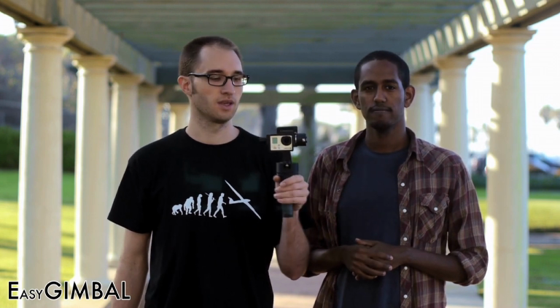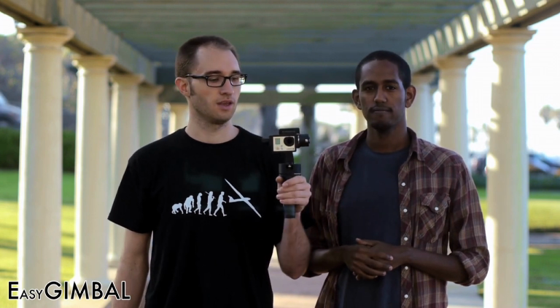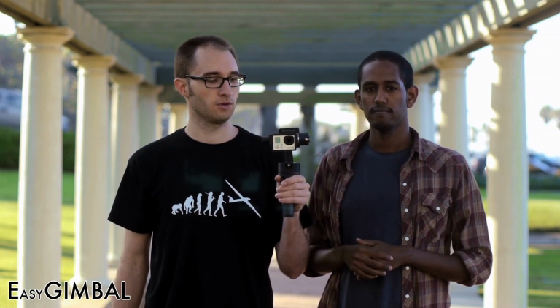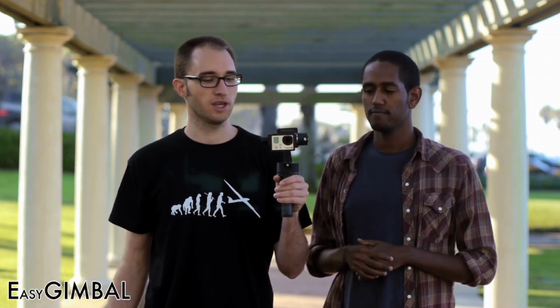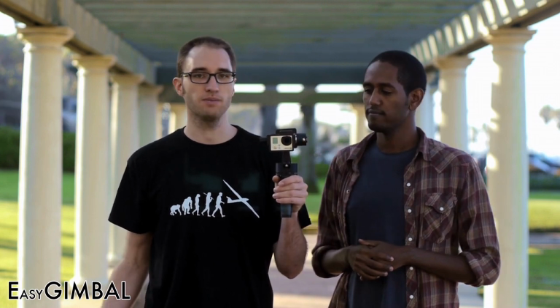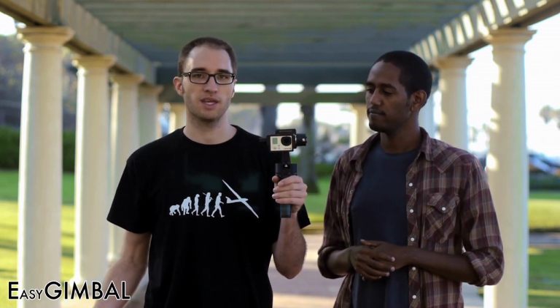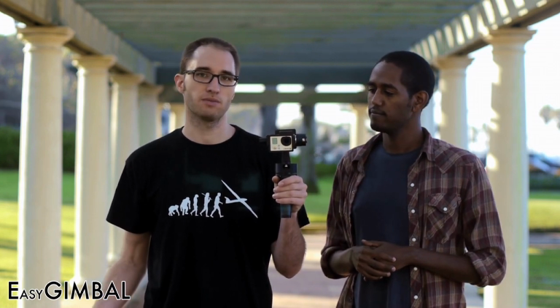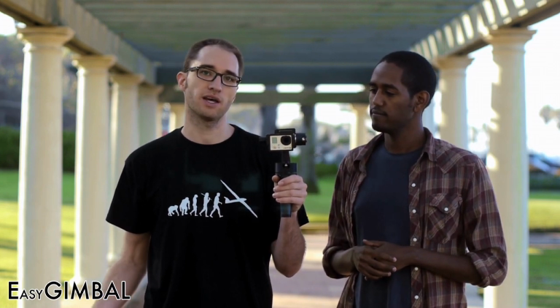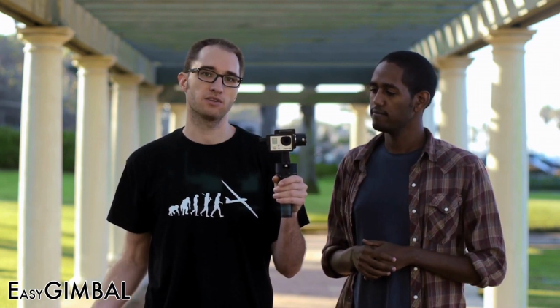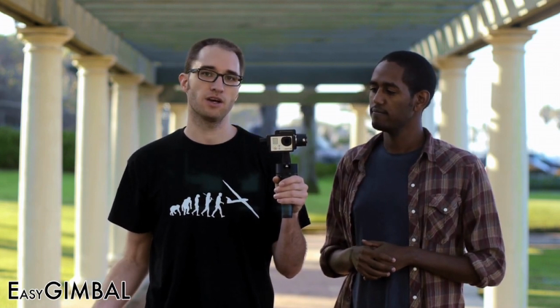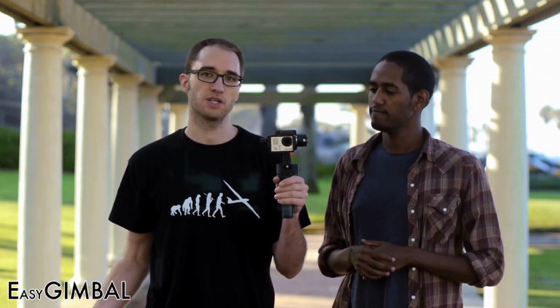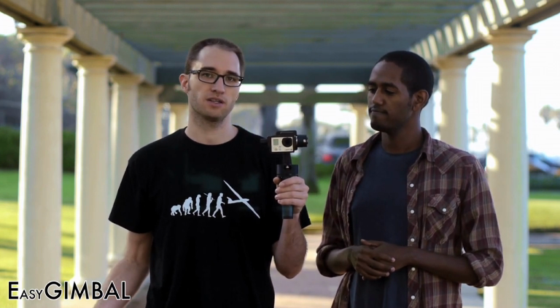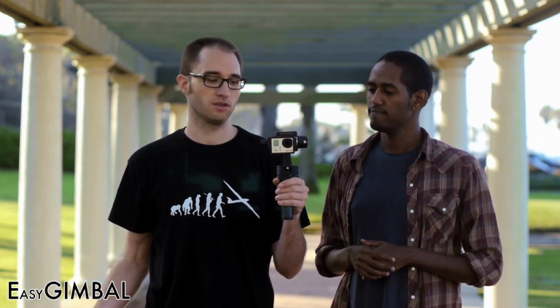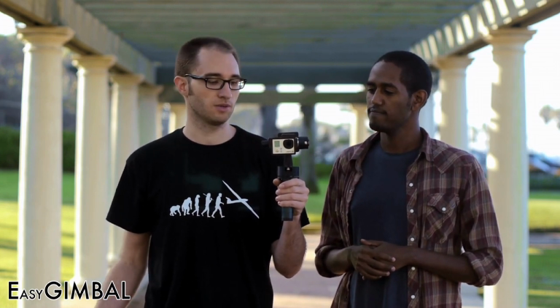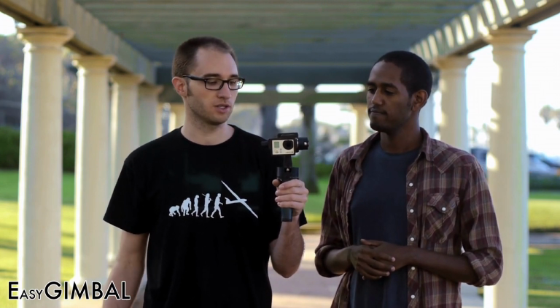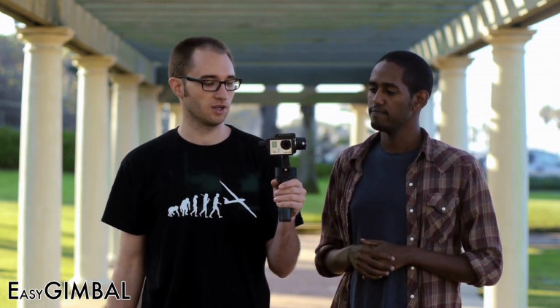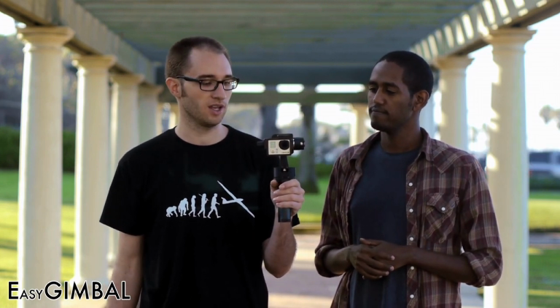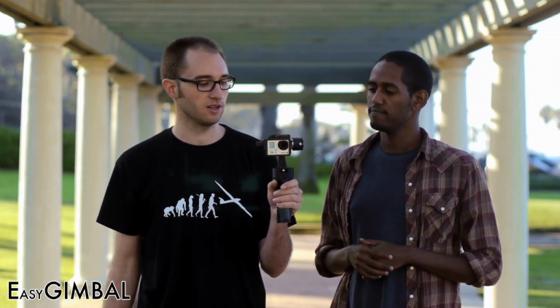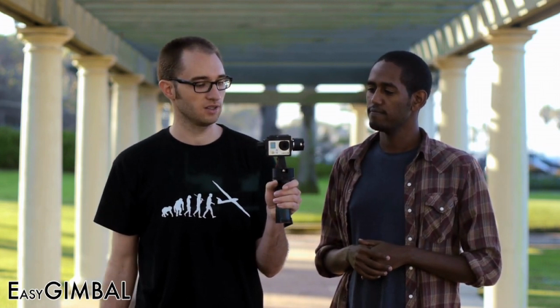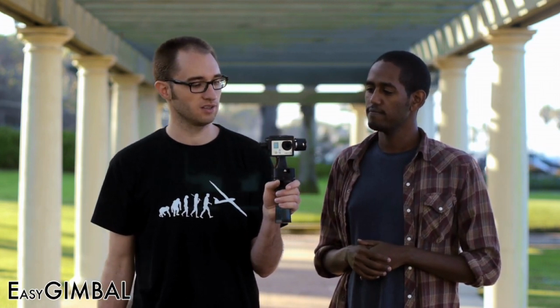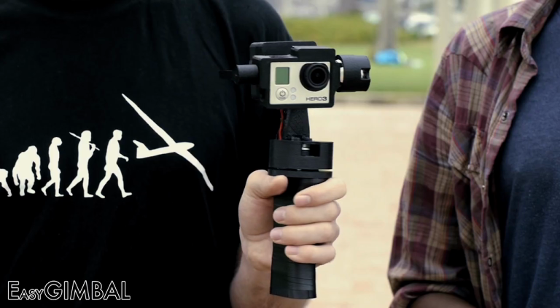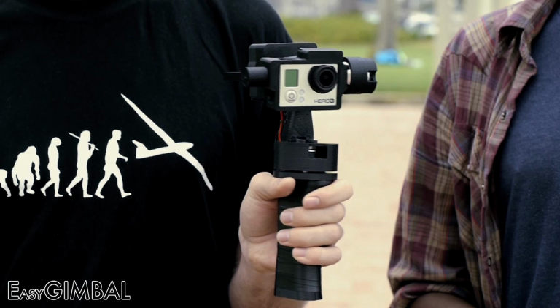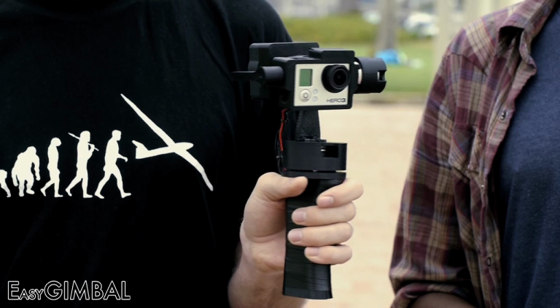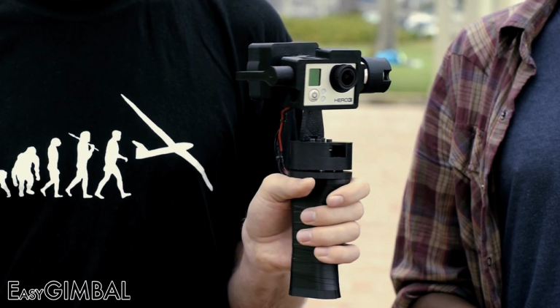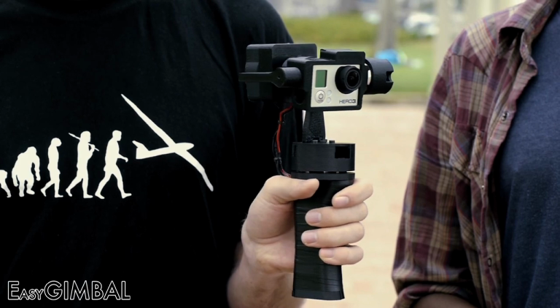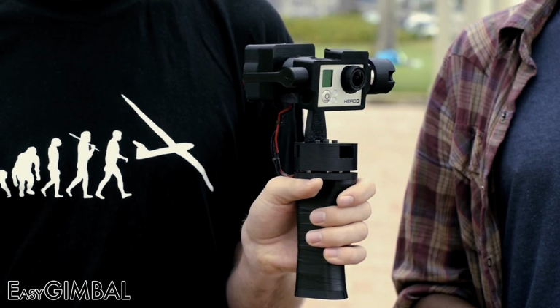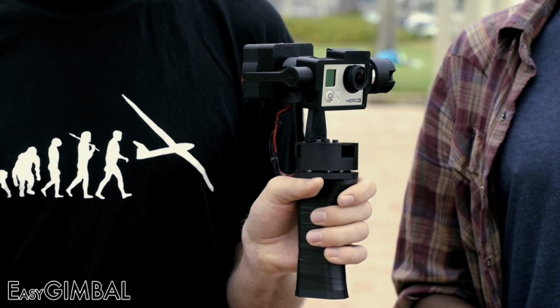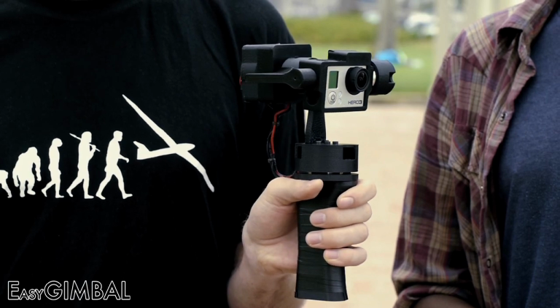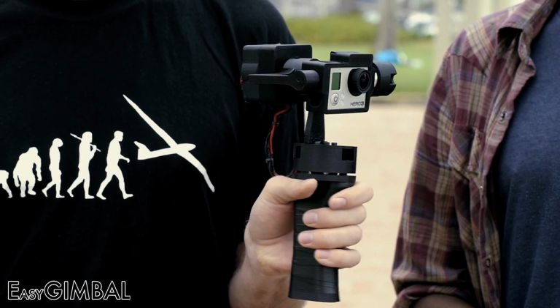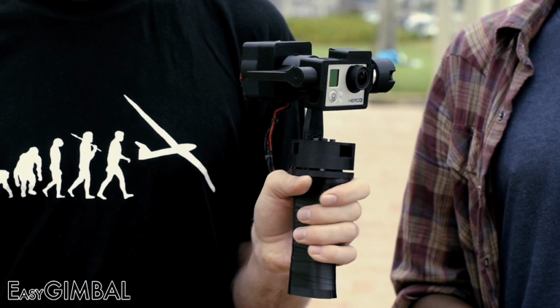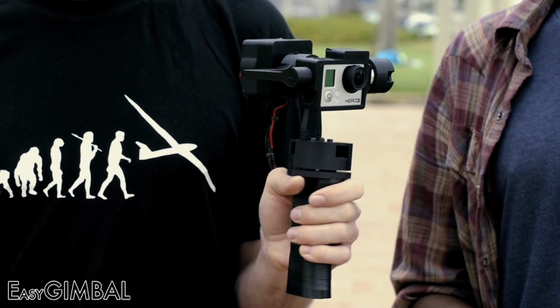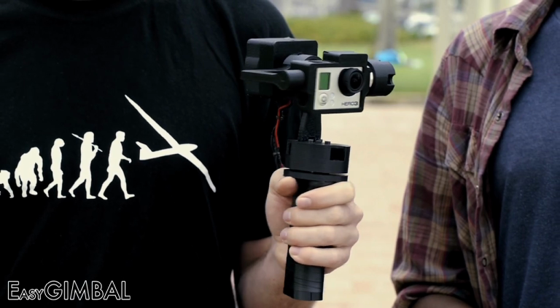If you want to aim the camera at your subject, you simply turn the handle in the desired direction and the camera moves with it.